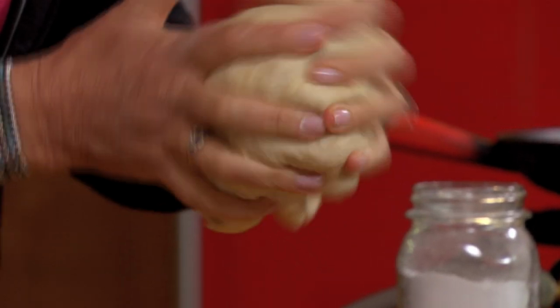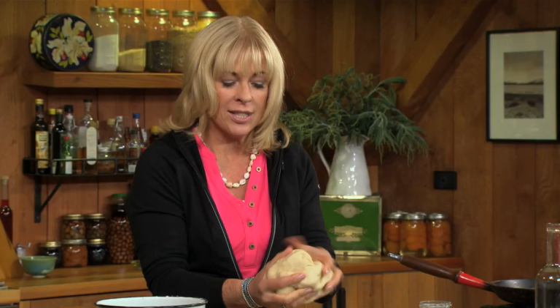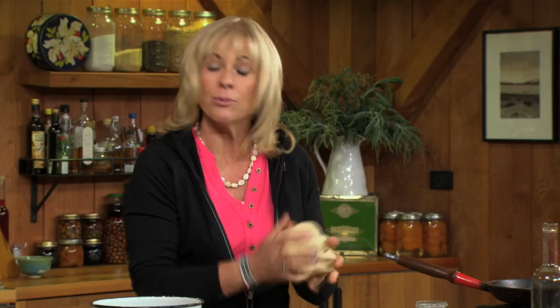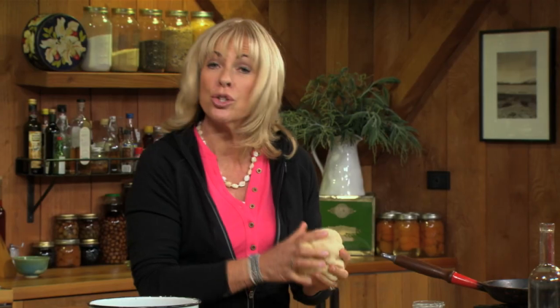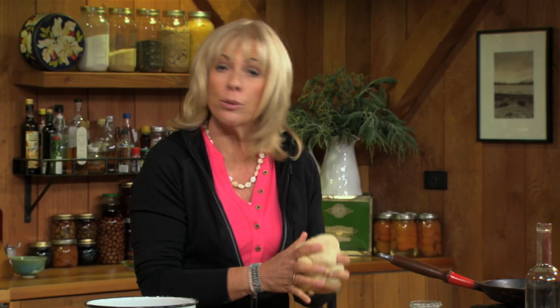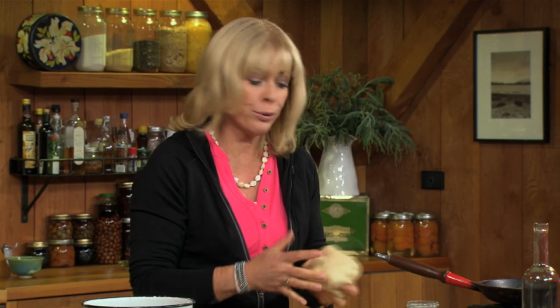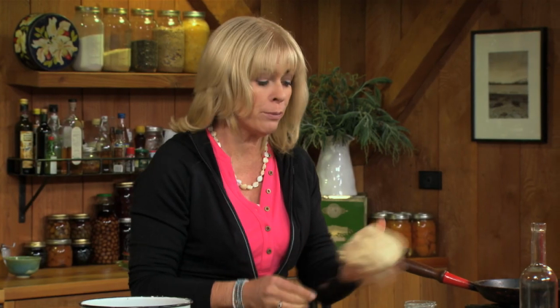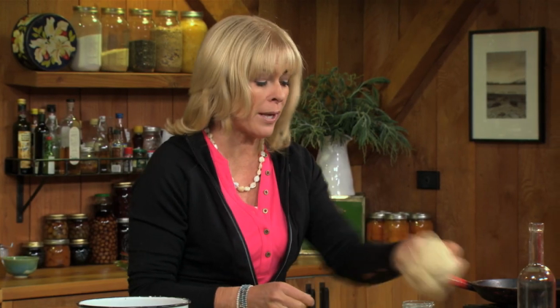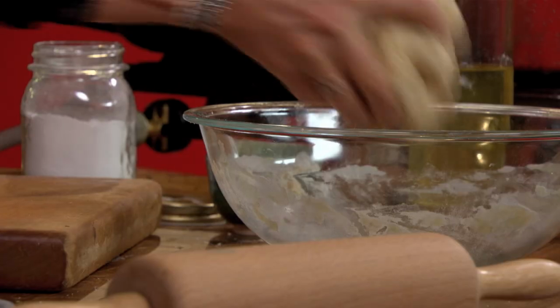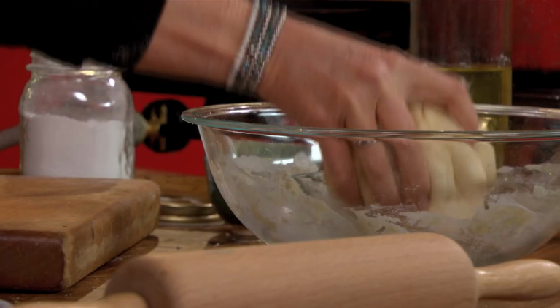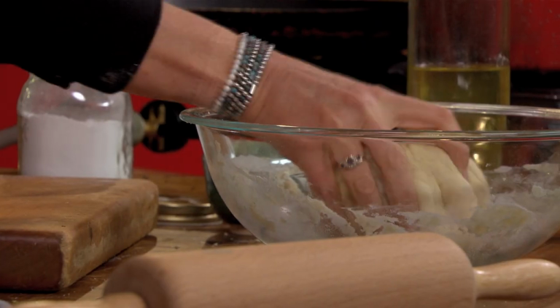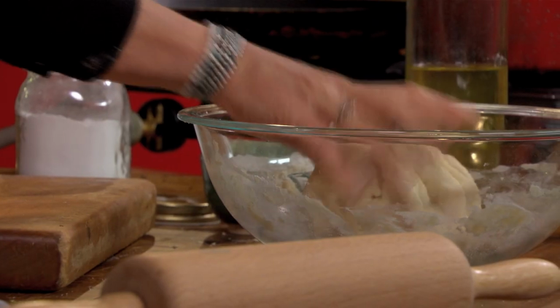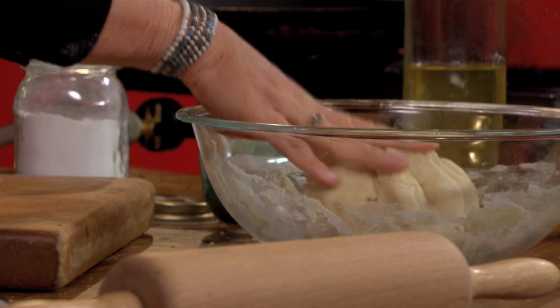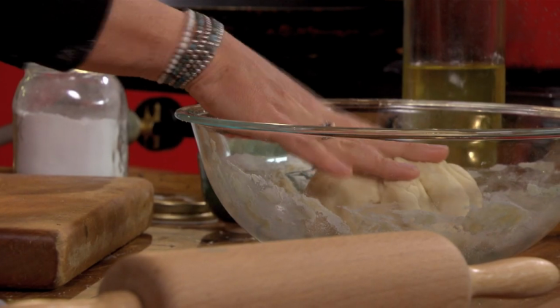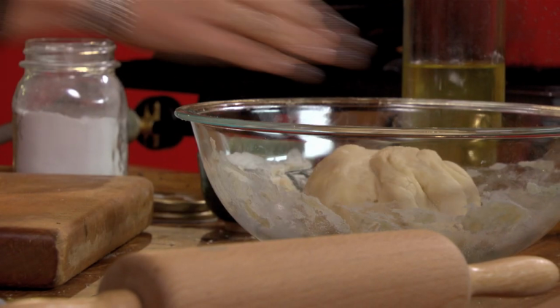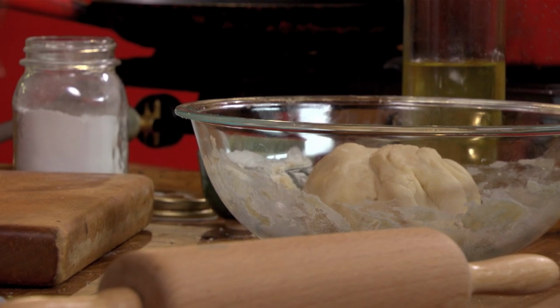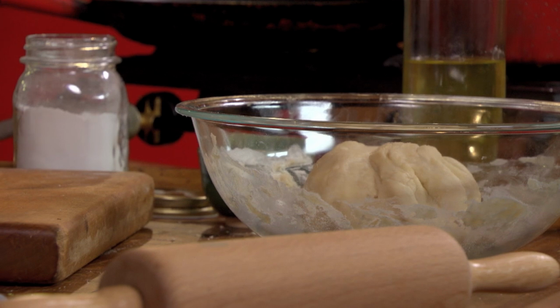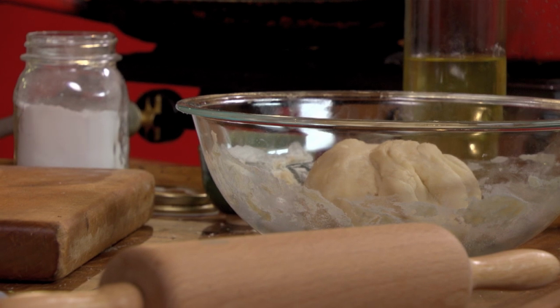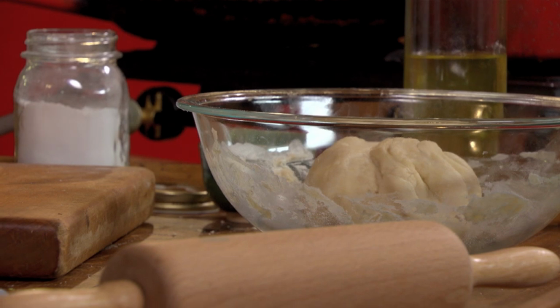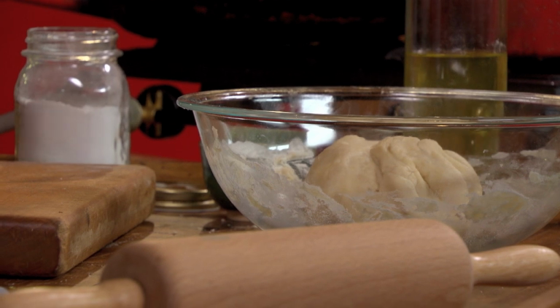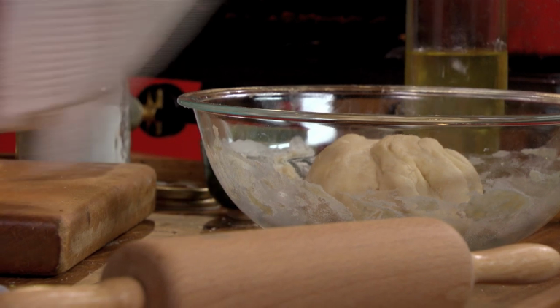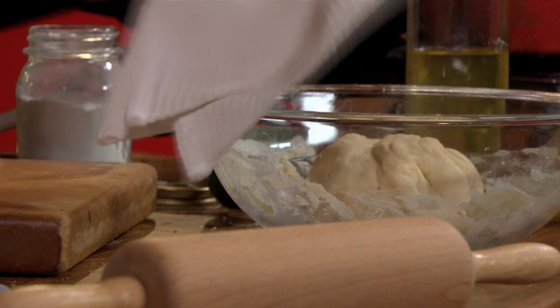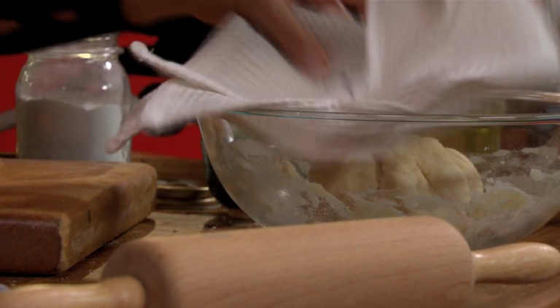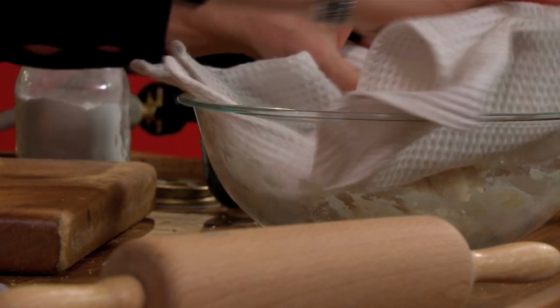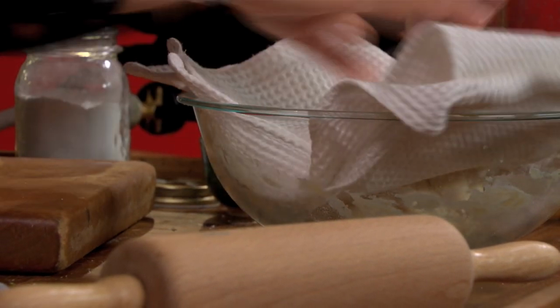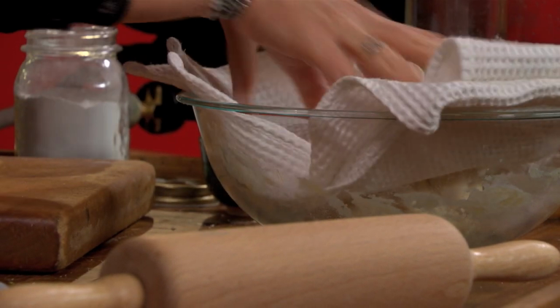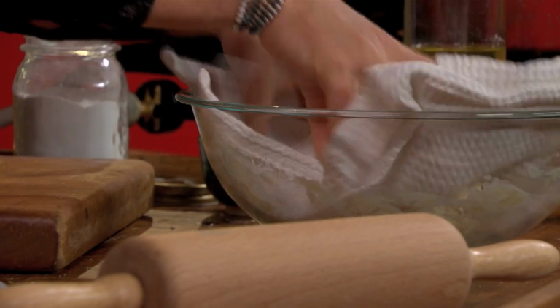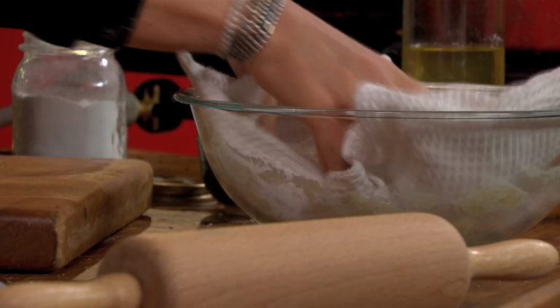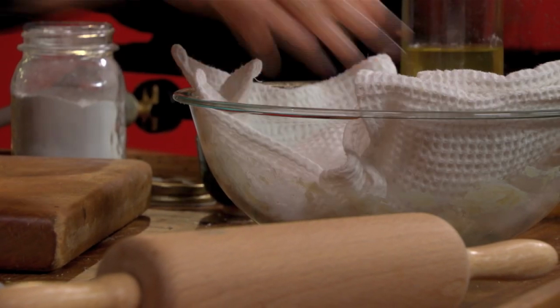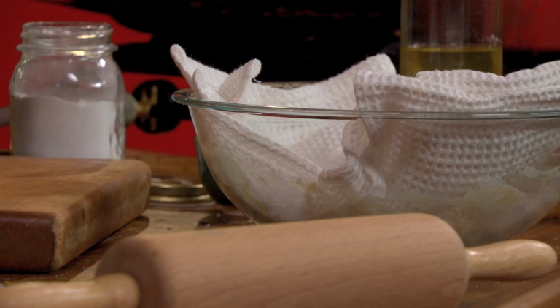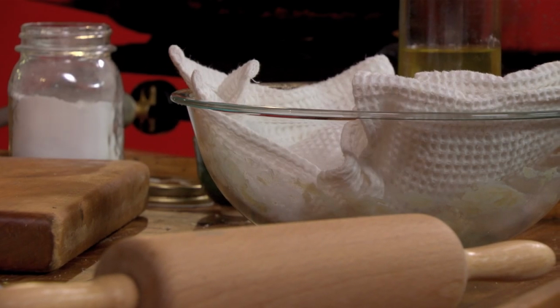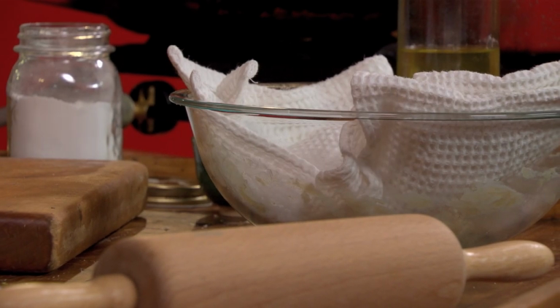So I'm just going to put it back in the mixing bowl and cover it with a towel and leave it for about 15 minutes.